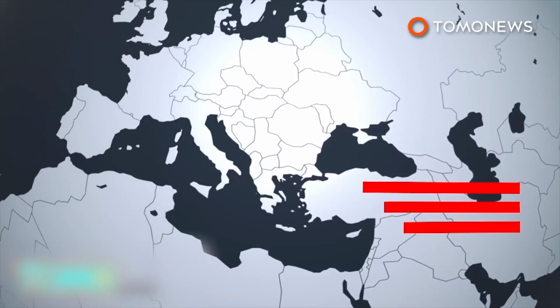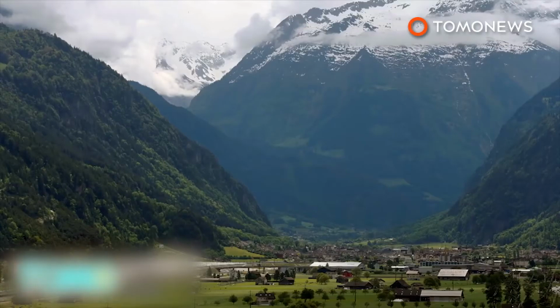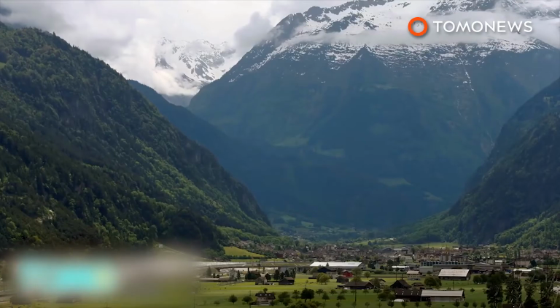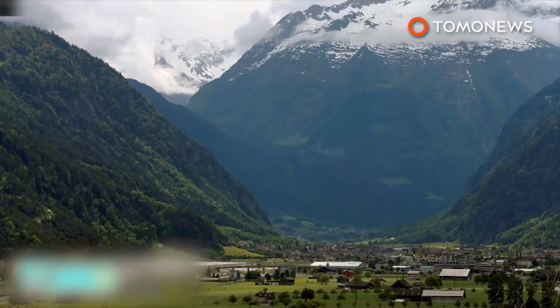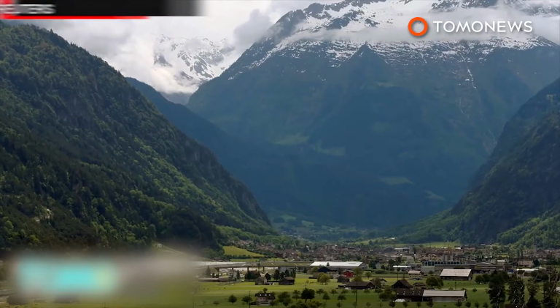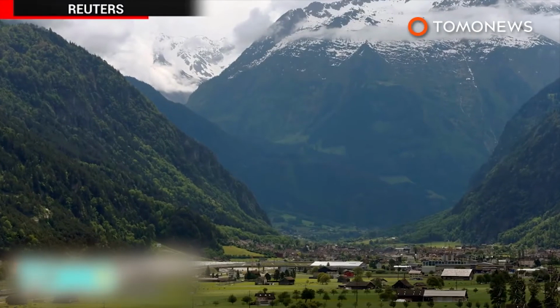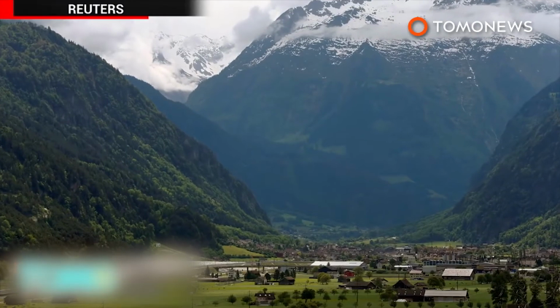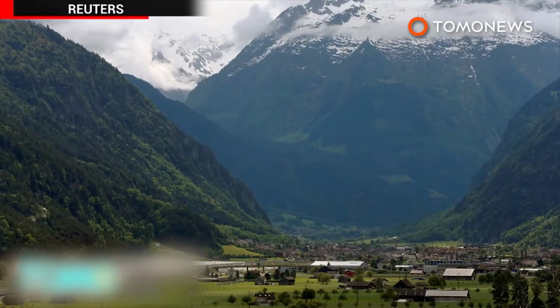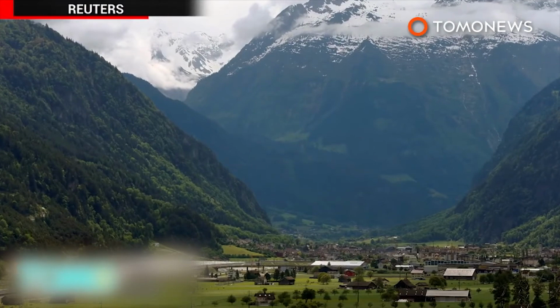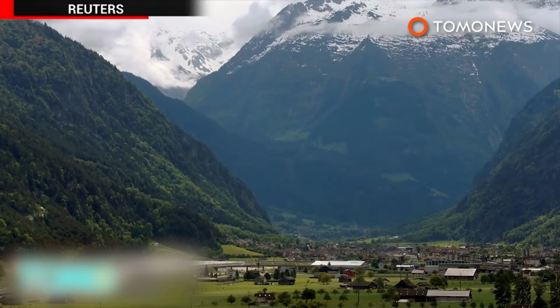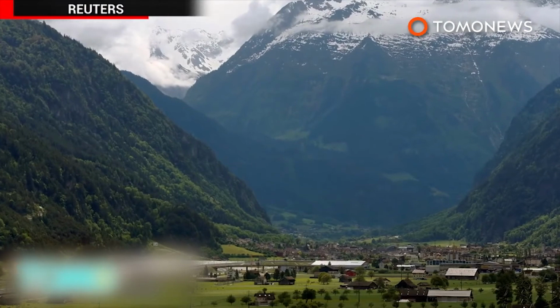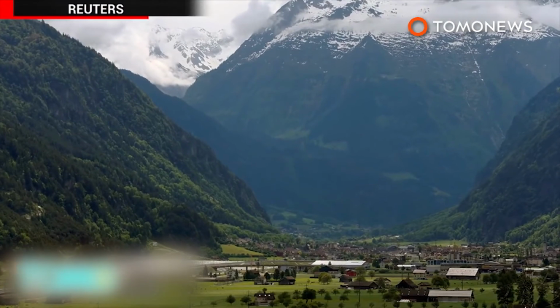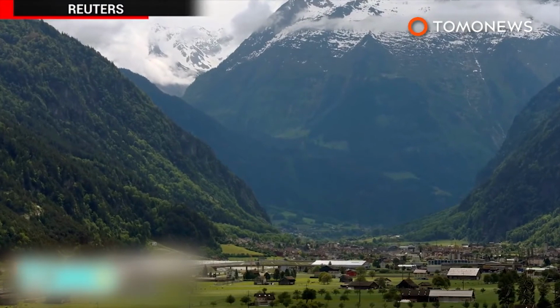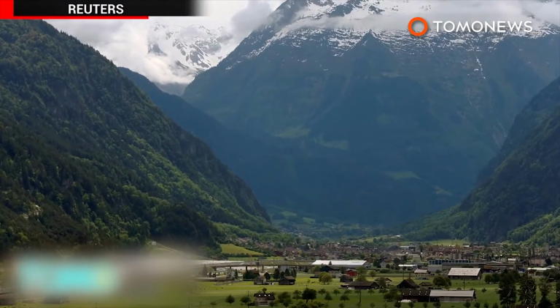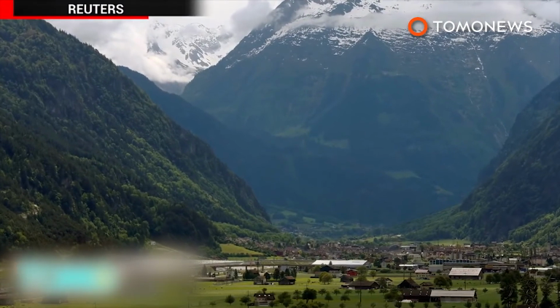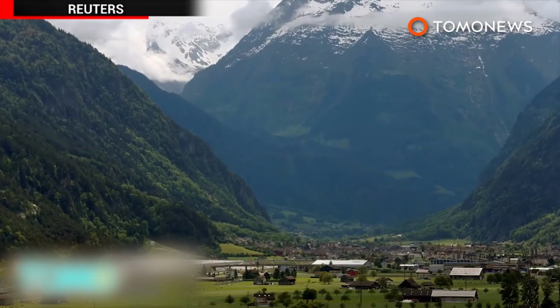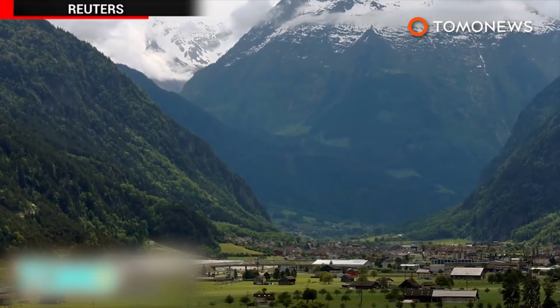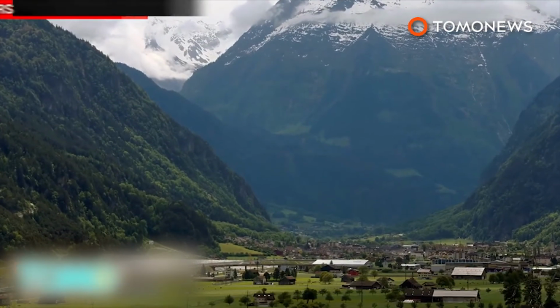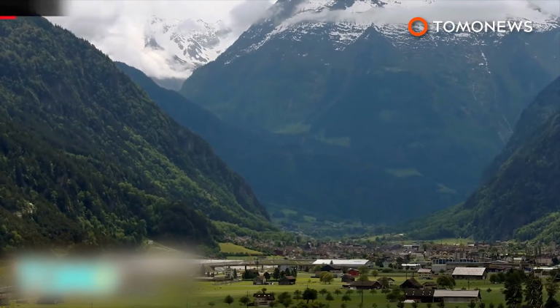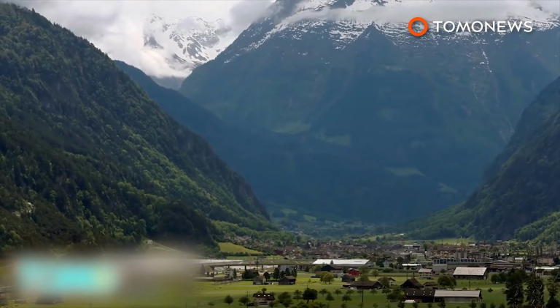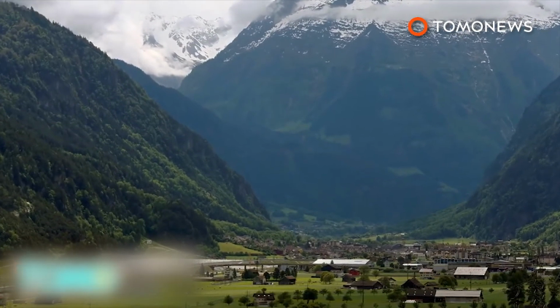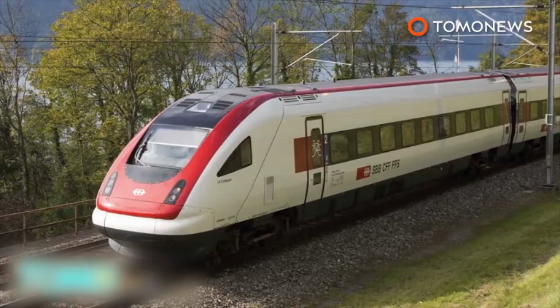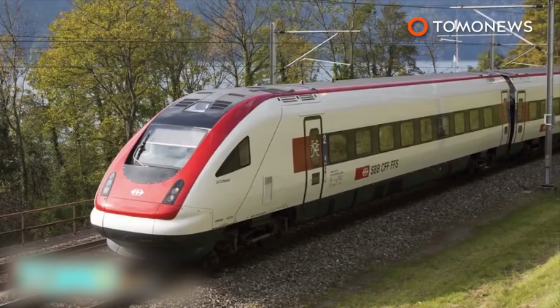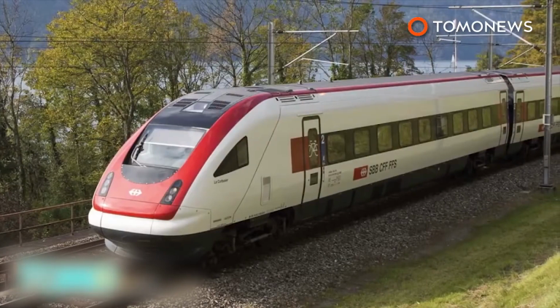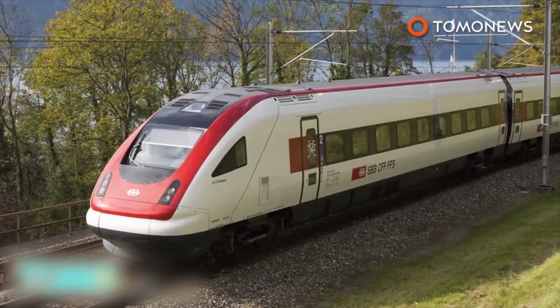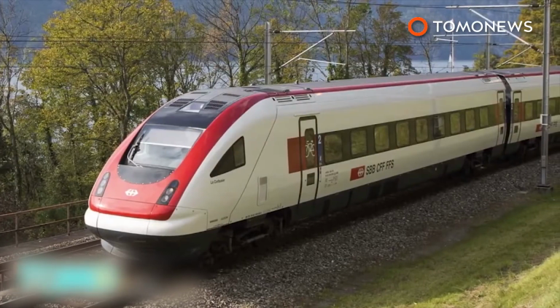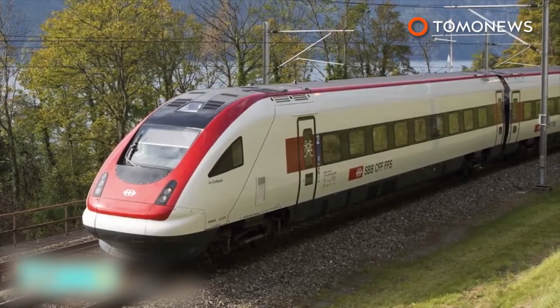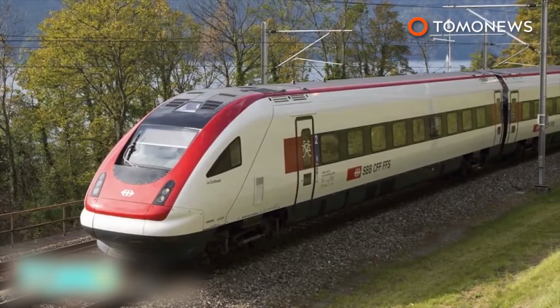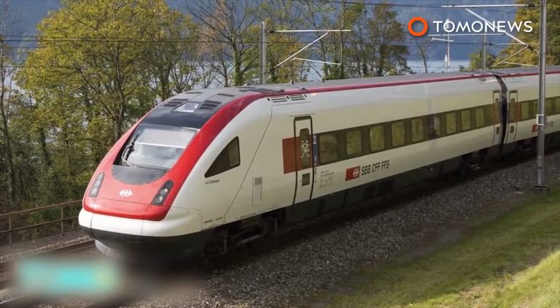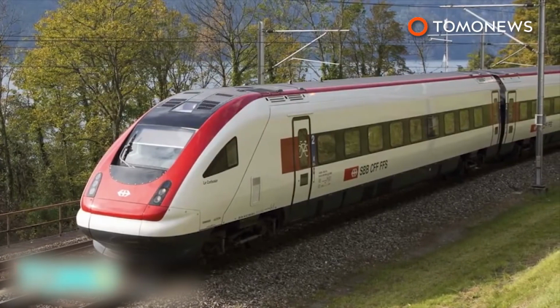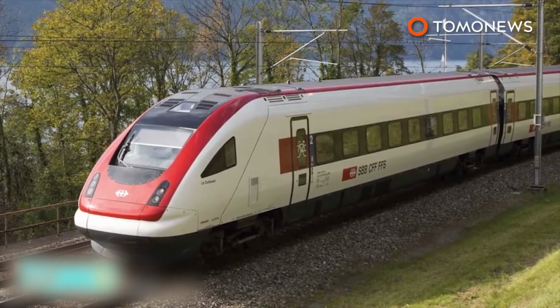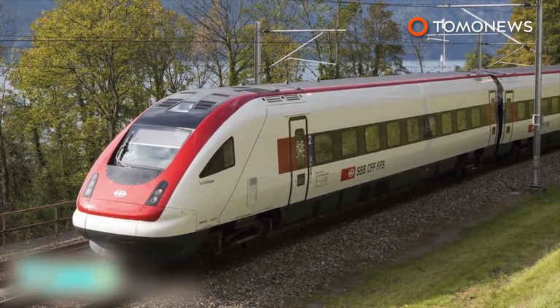The Gotthard Base Tunnel took 17 years to complete, and regular service is expected to commence in December.